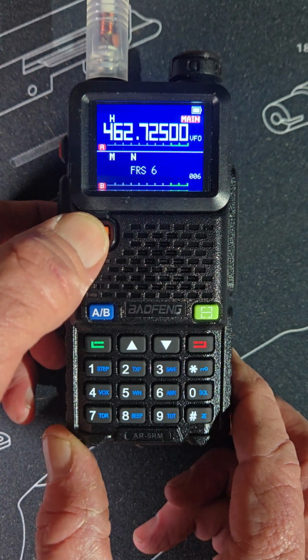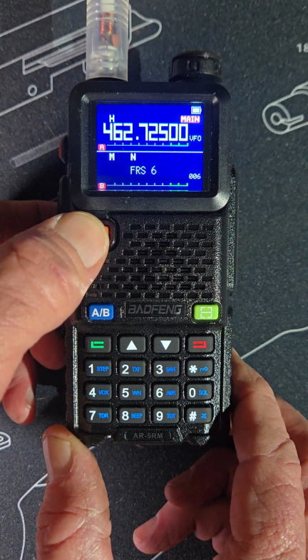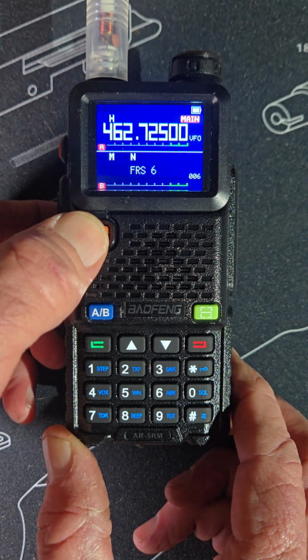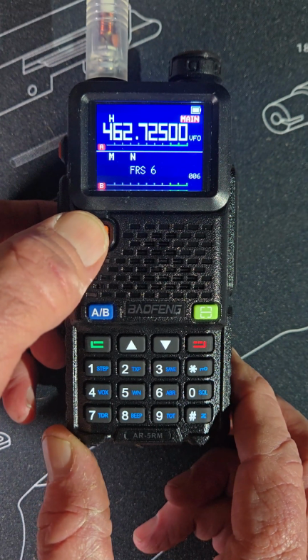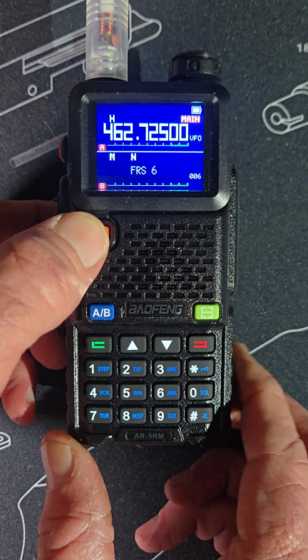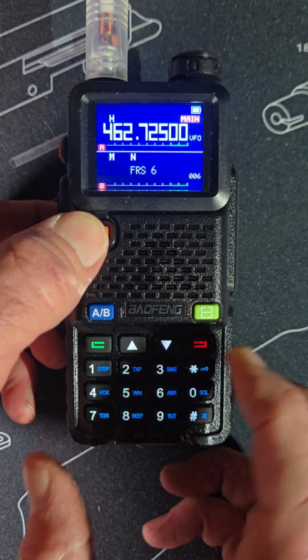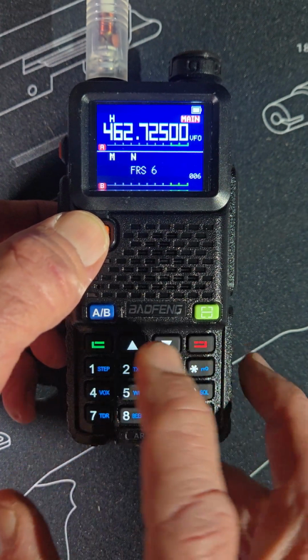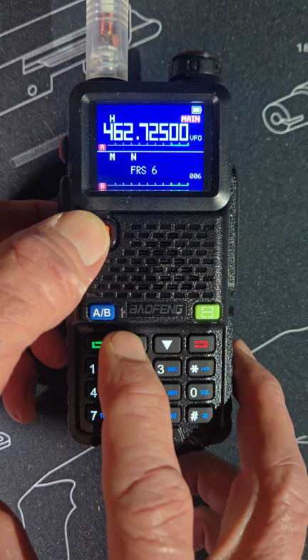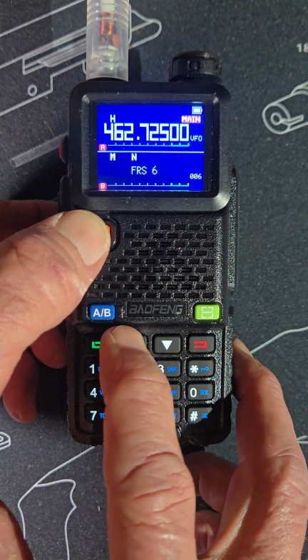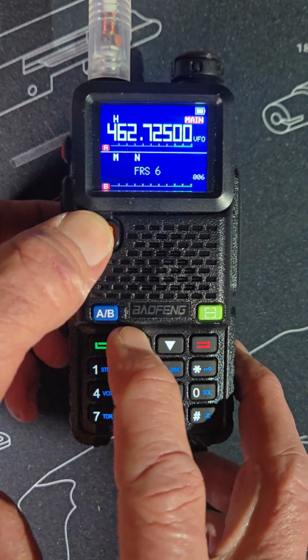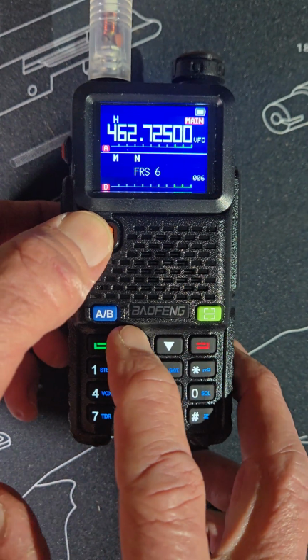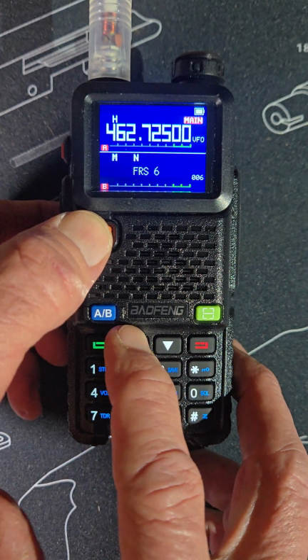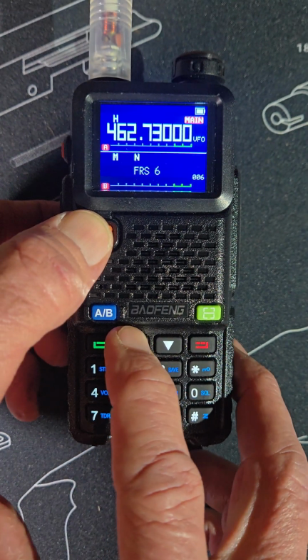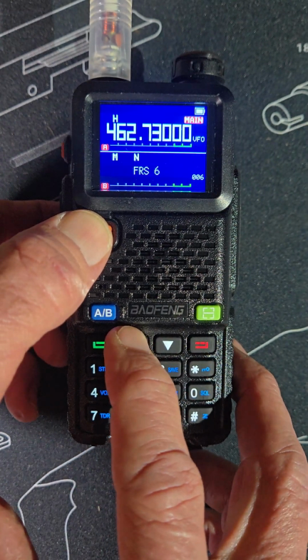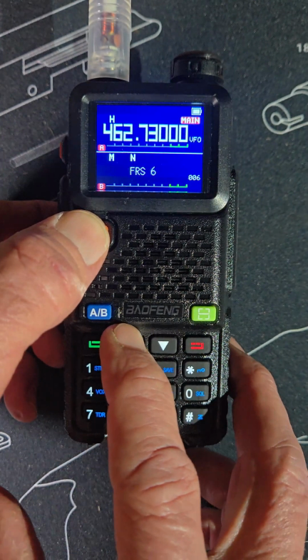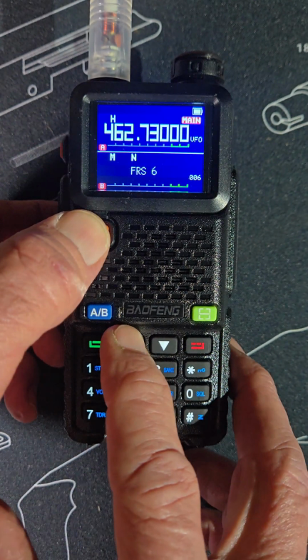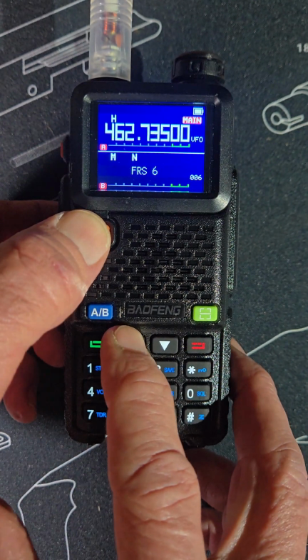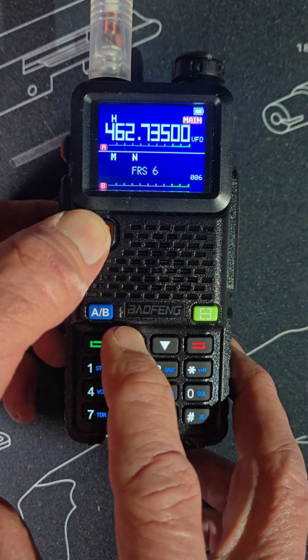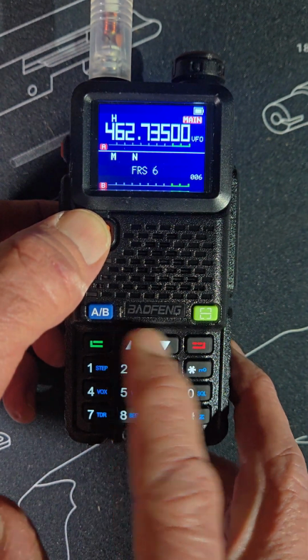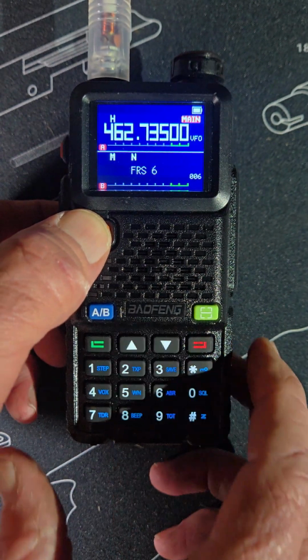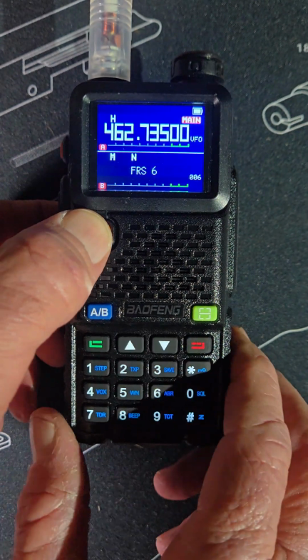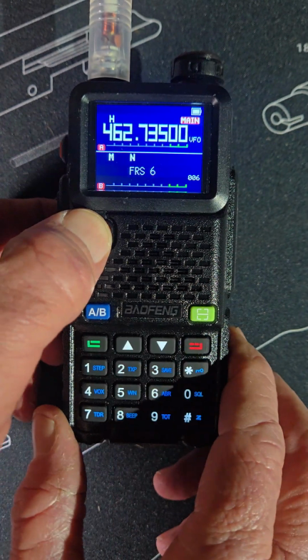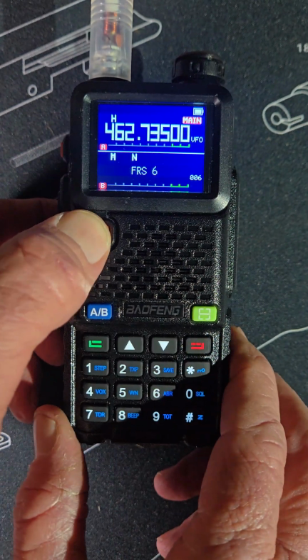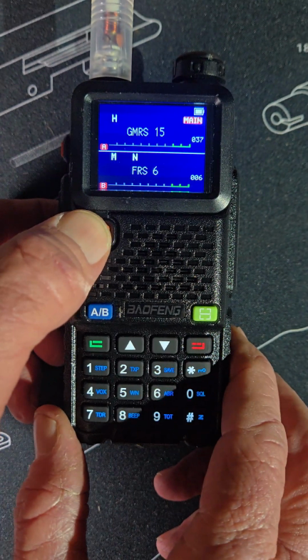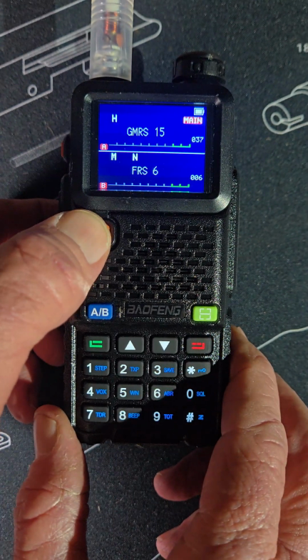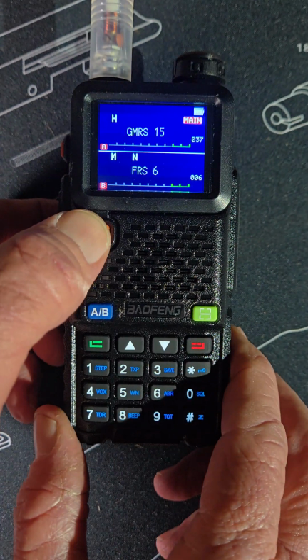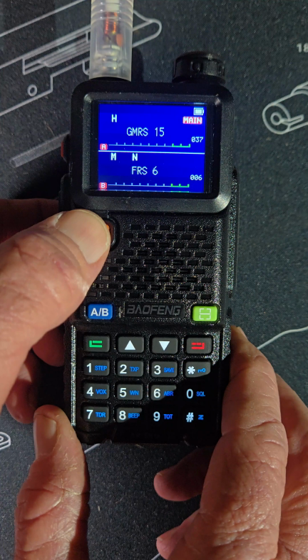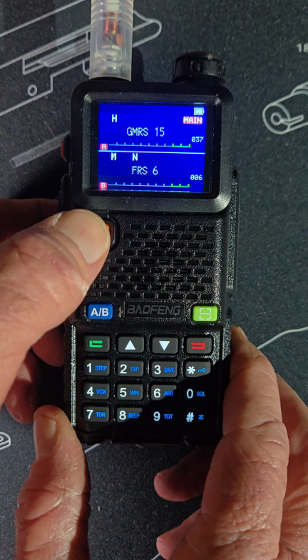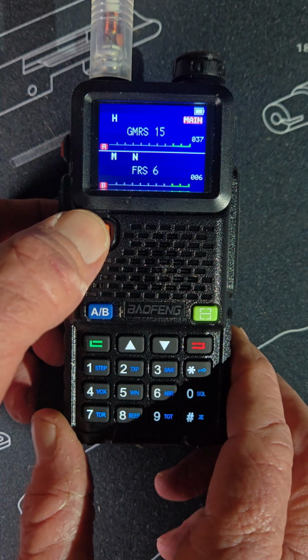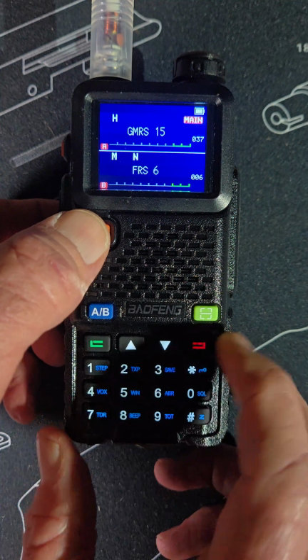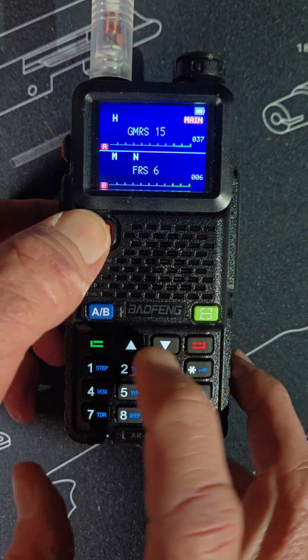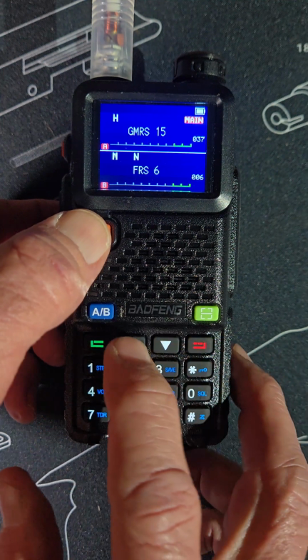If you go to this button, it puts you in frequency mode where you can change channels up and down, or switch to channel mode.